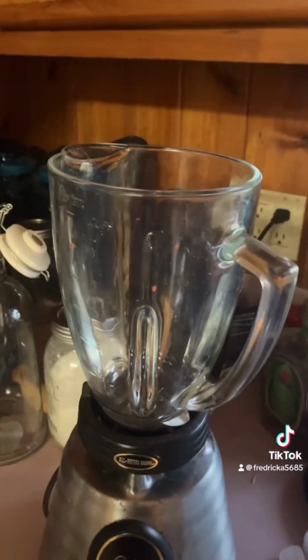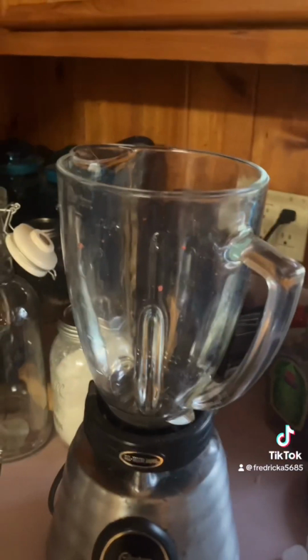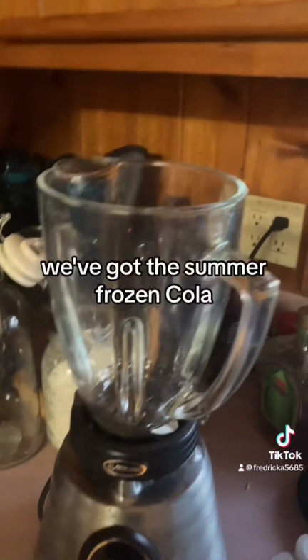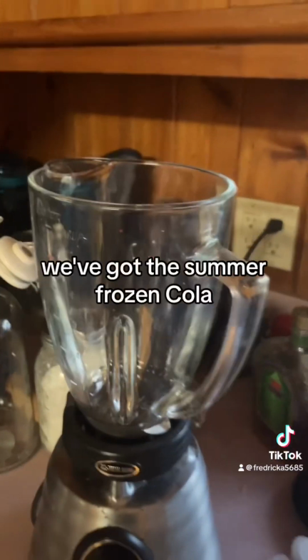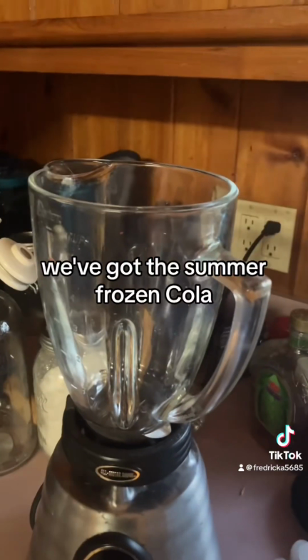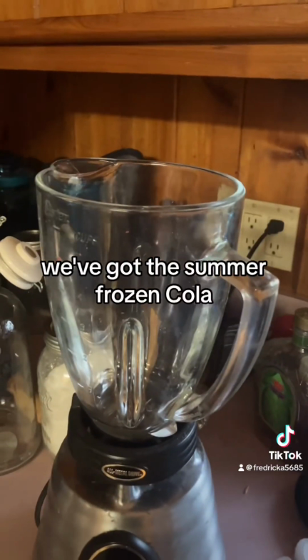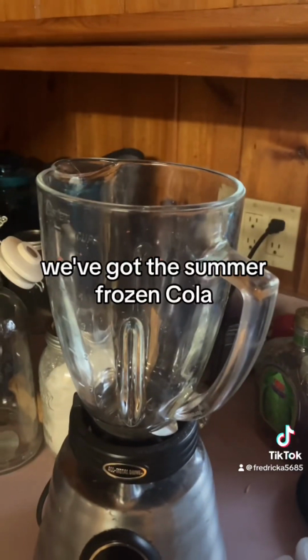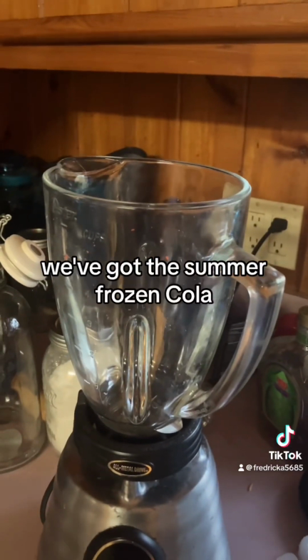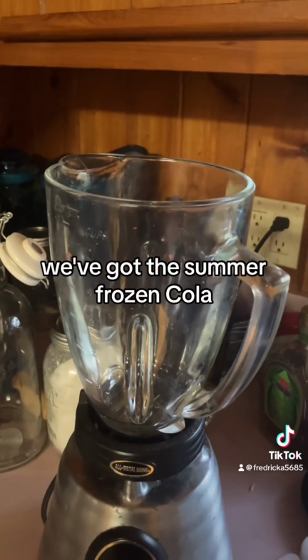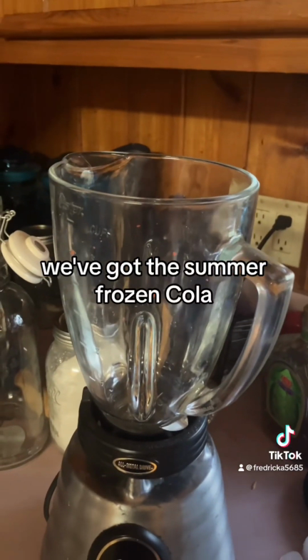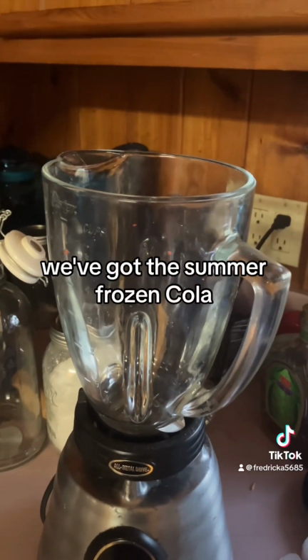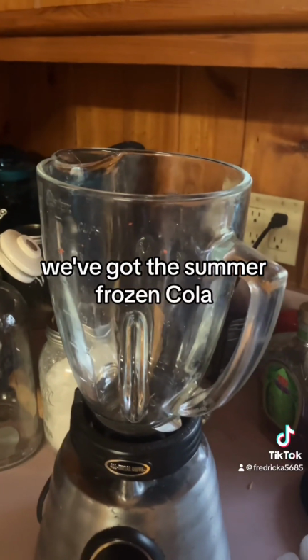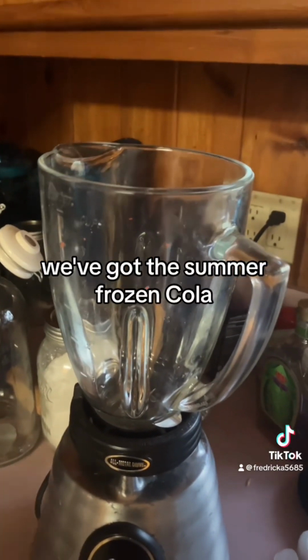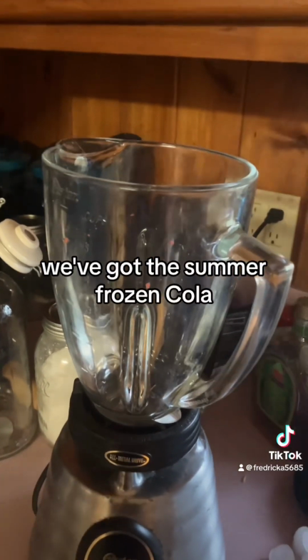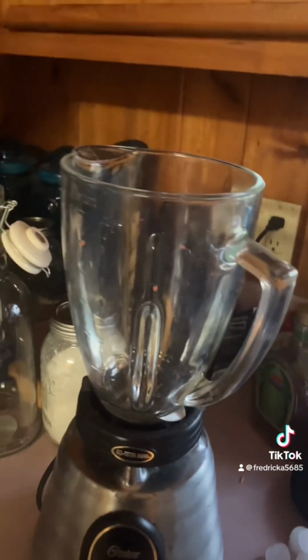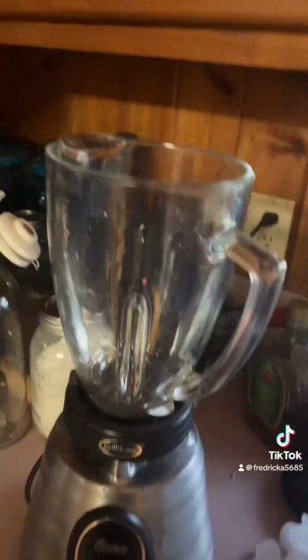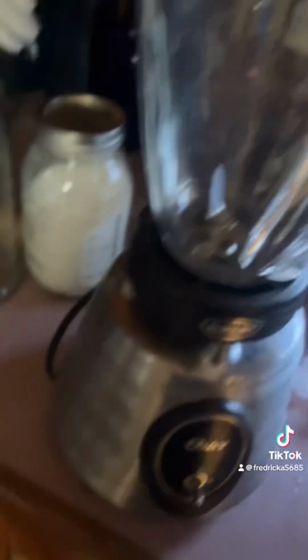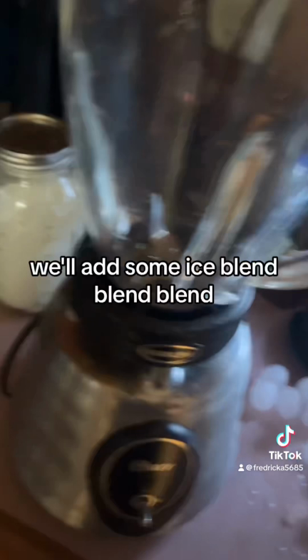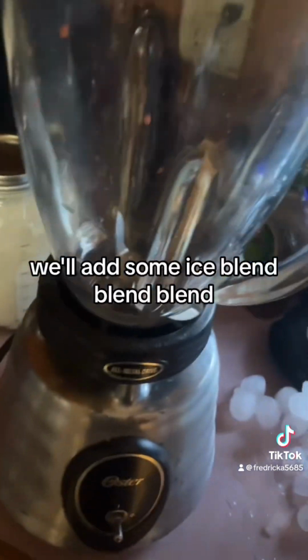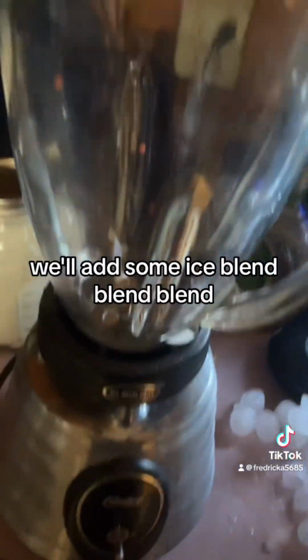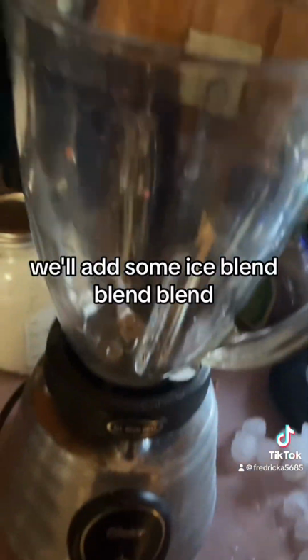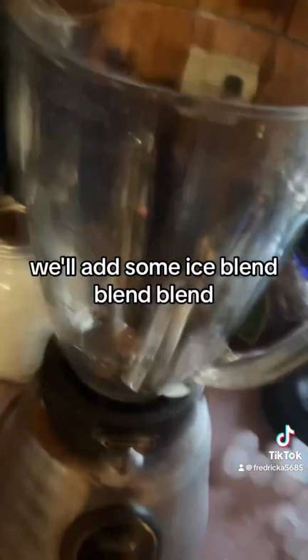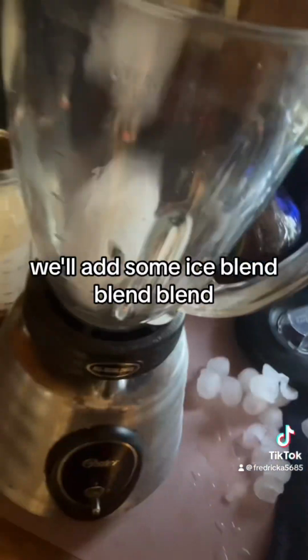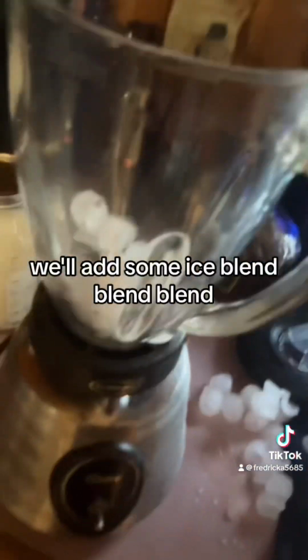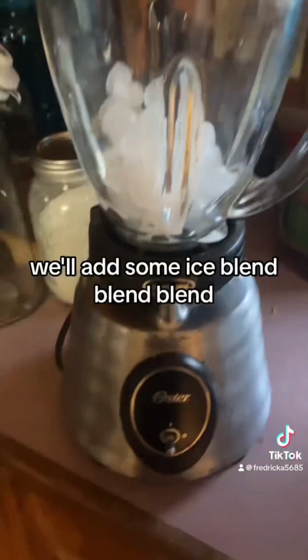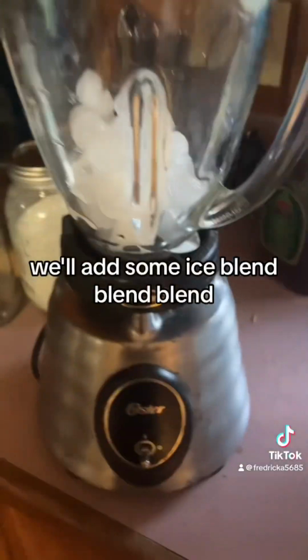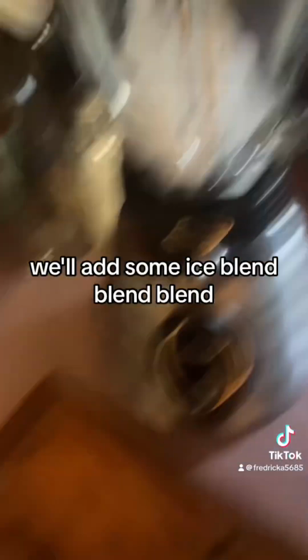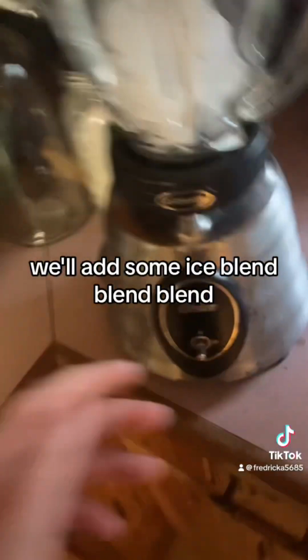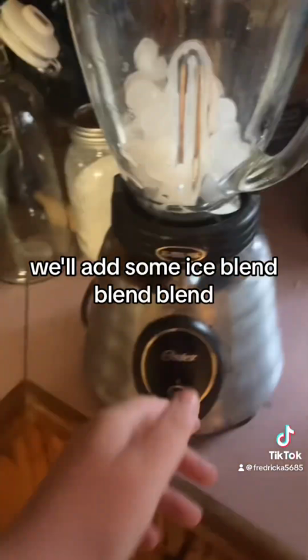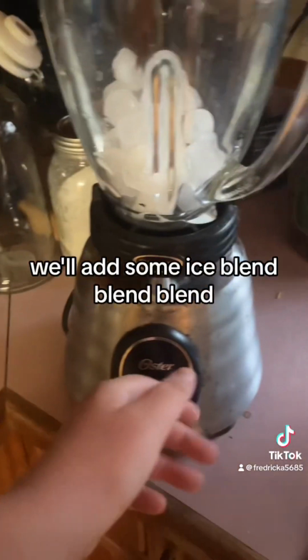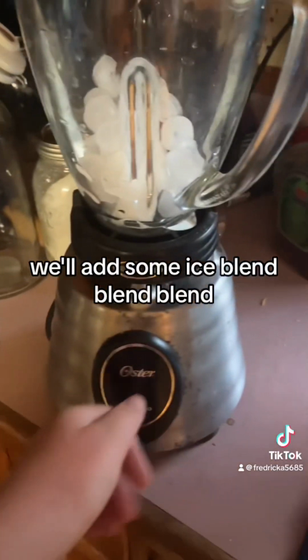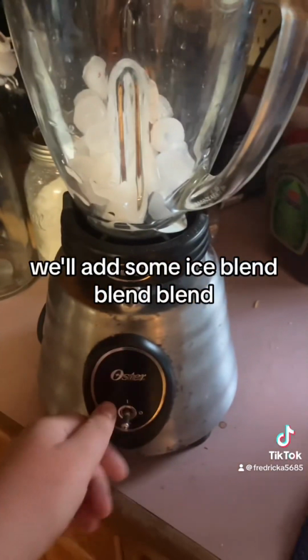We've got the summer frozen cola. We'll add some ice. Blend, blend, blend.